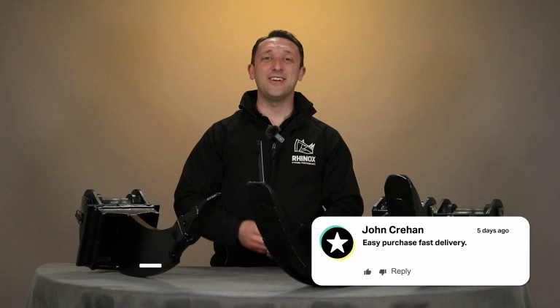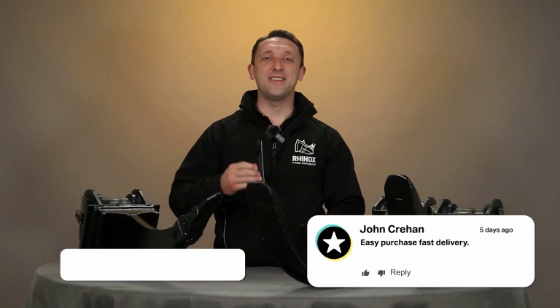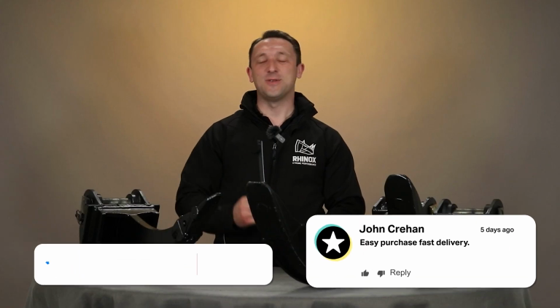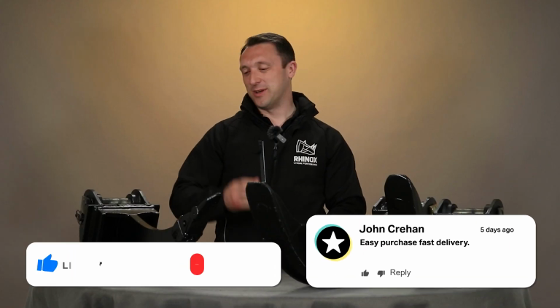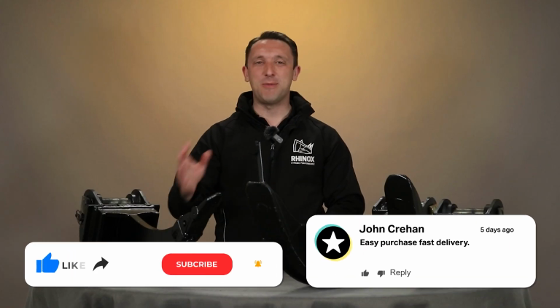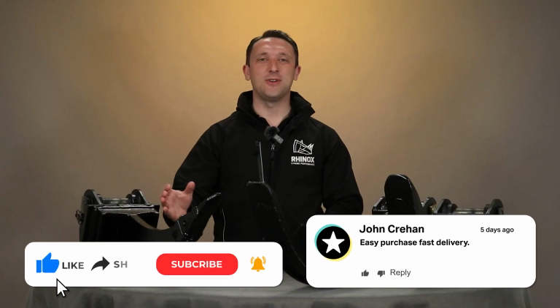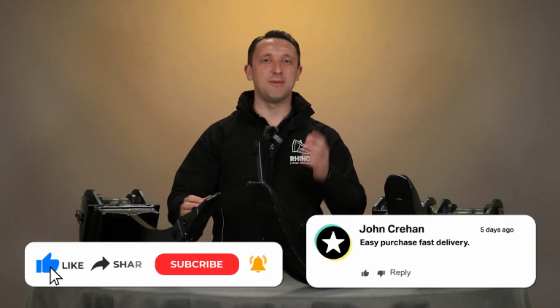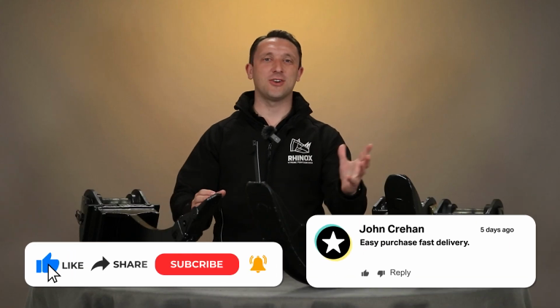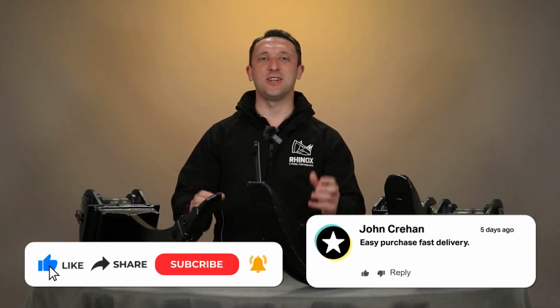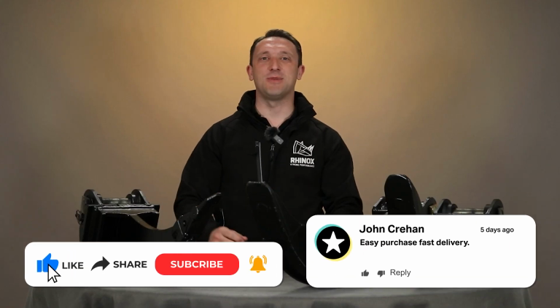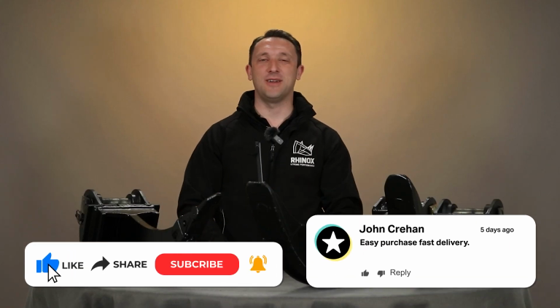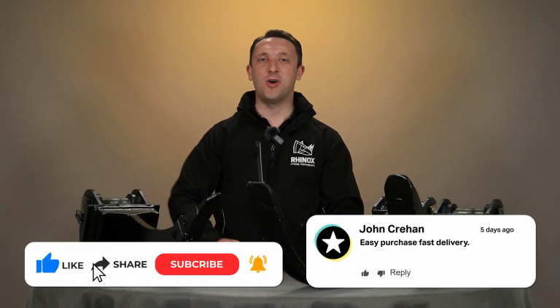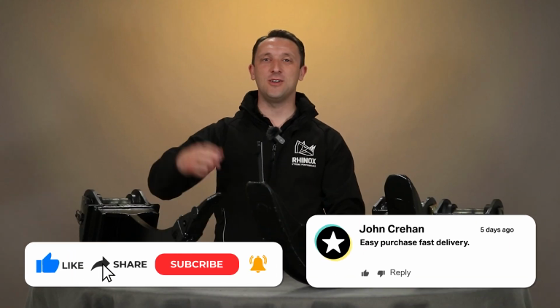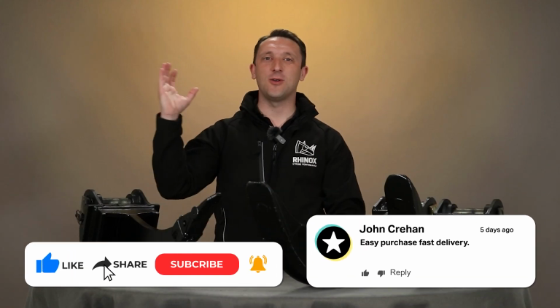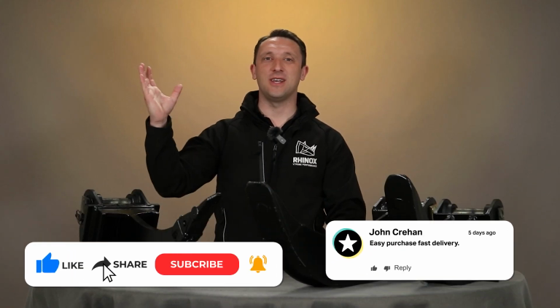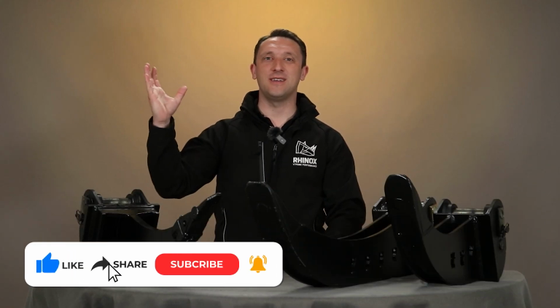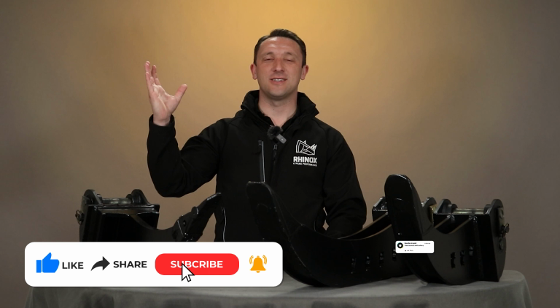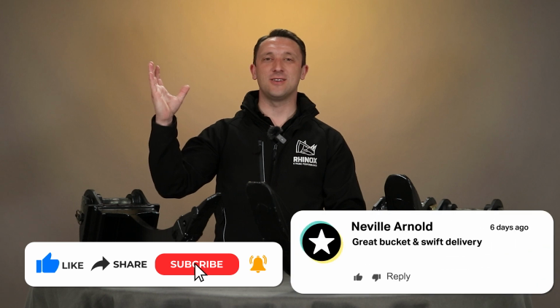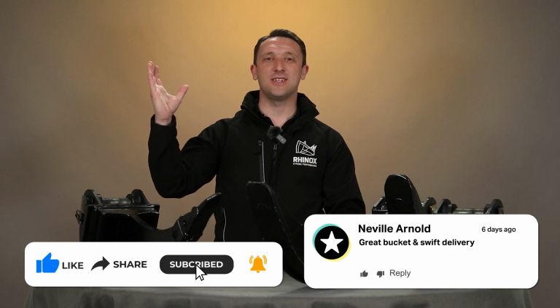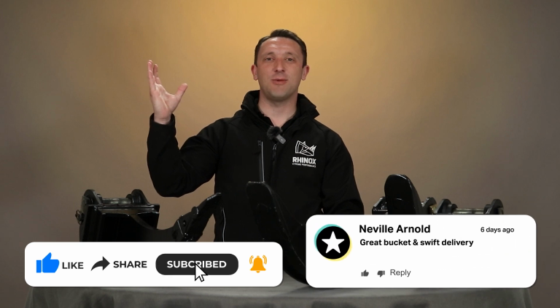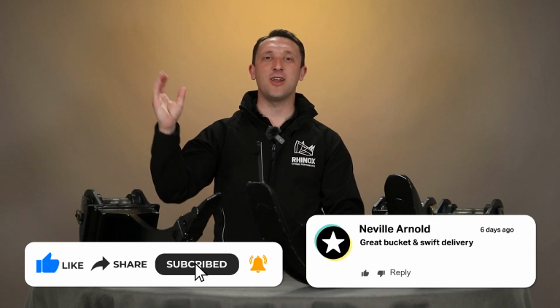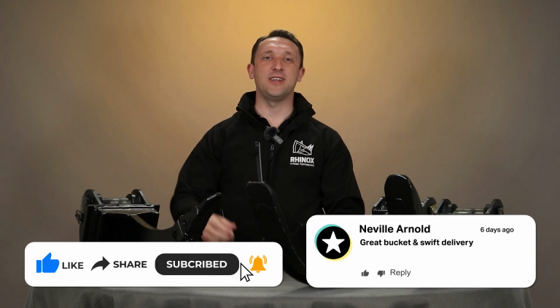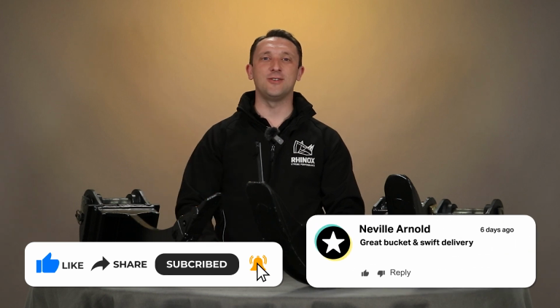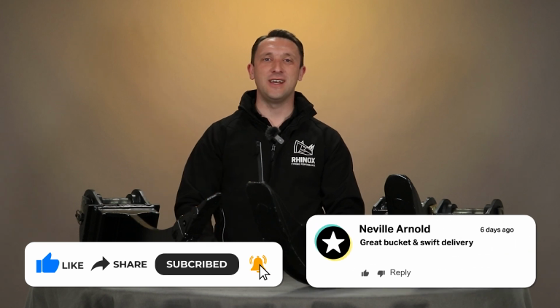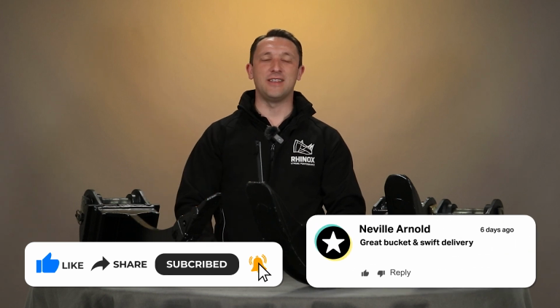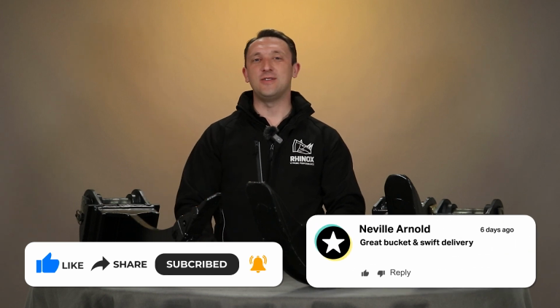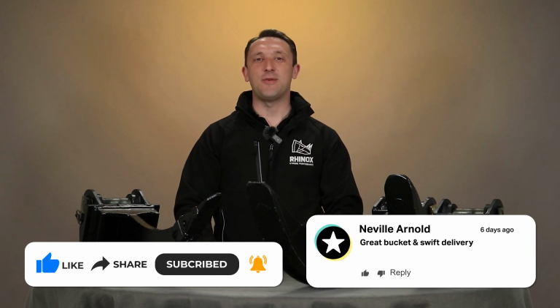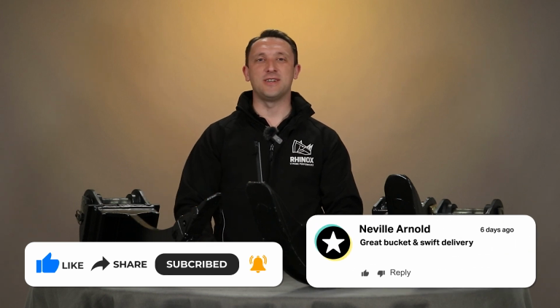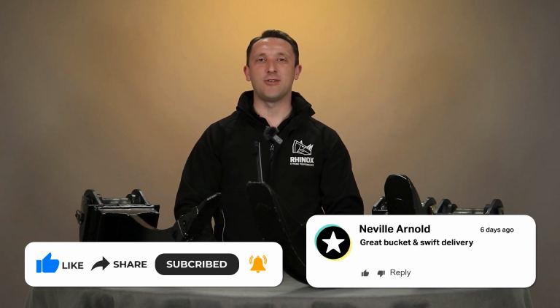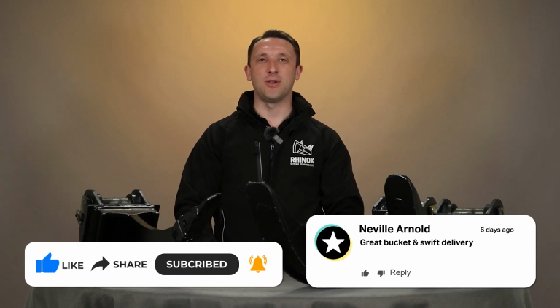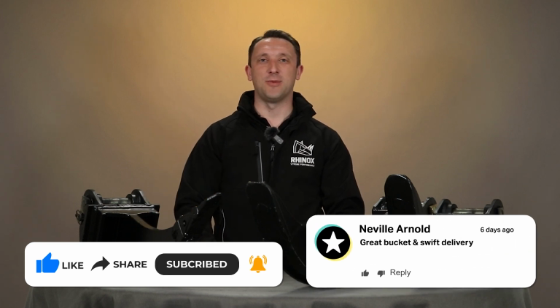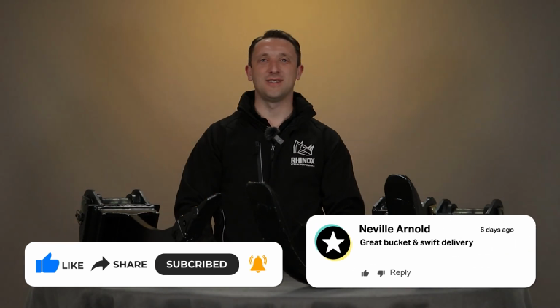Now you know the difference between a Ripper Tooth and a Micro Trenching Bucket. Why don't you follow us so you can see some of our other videos and never miss another upload from us?